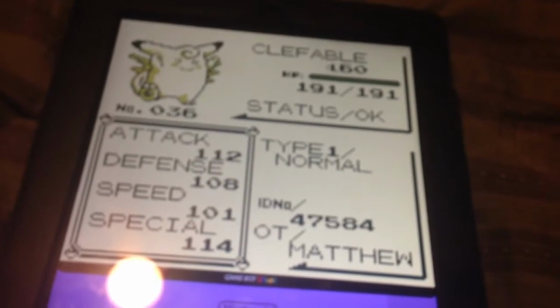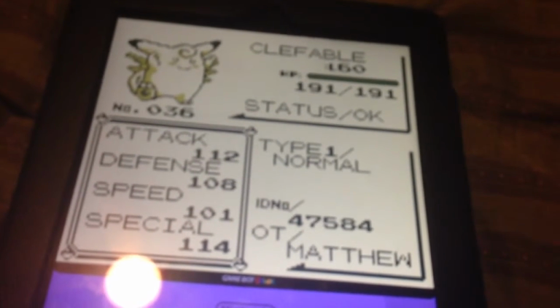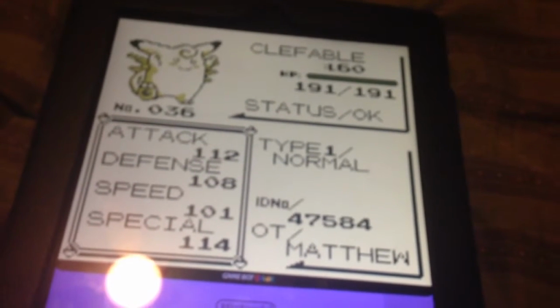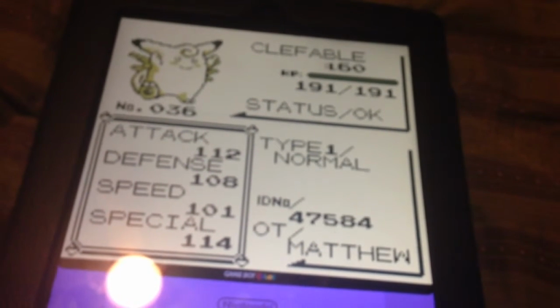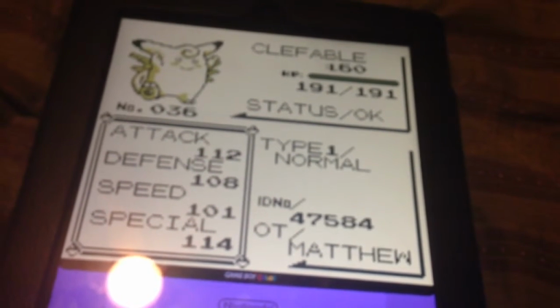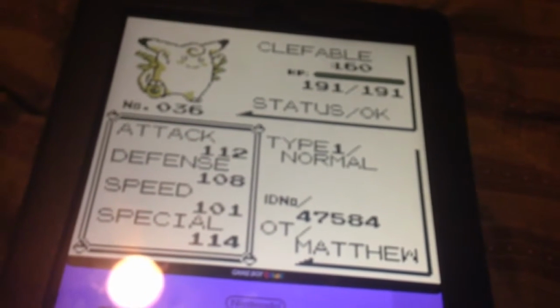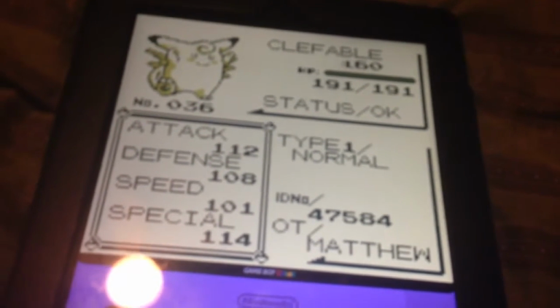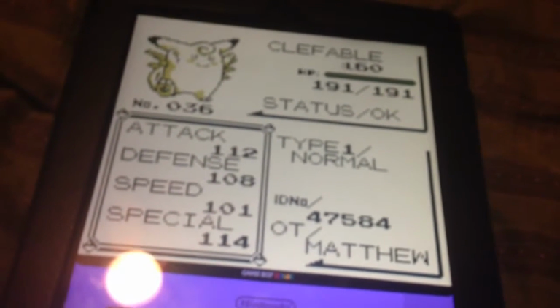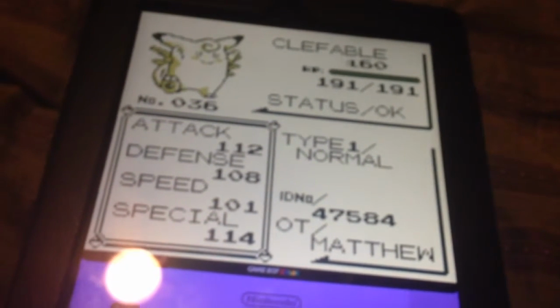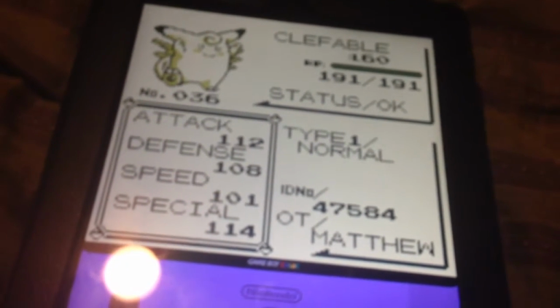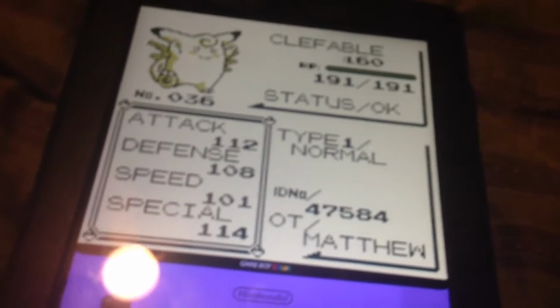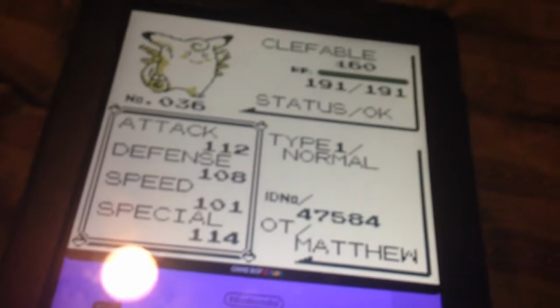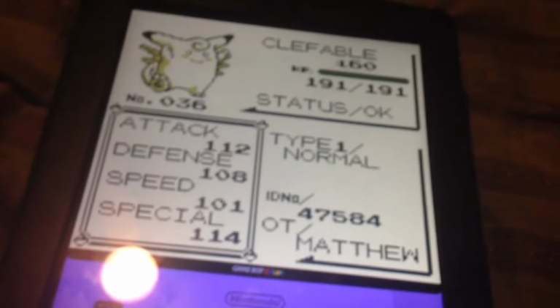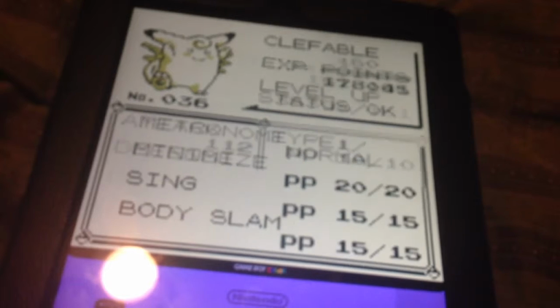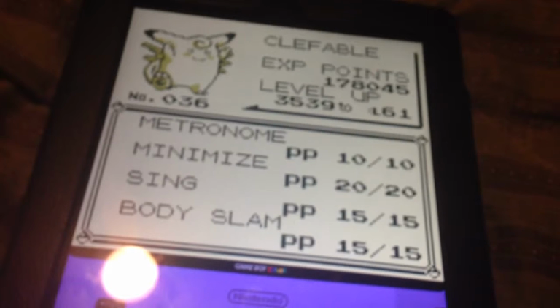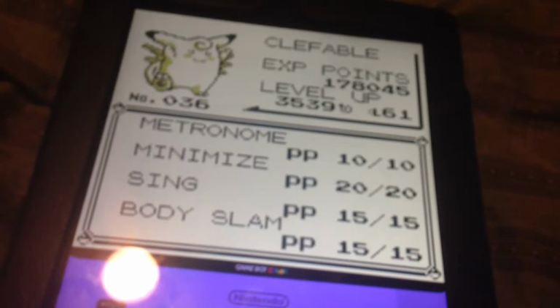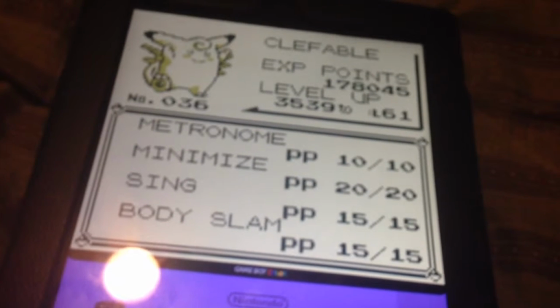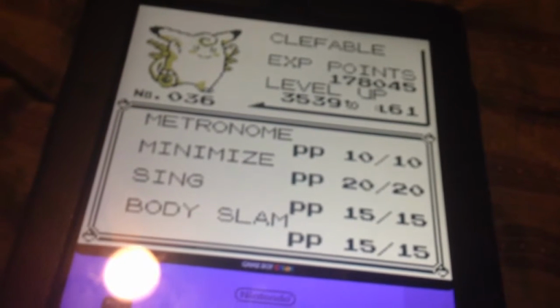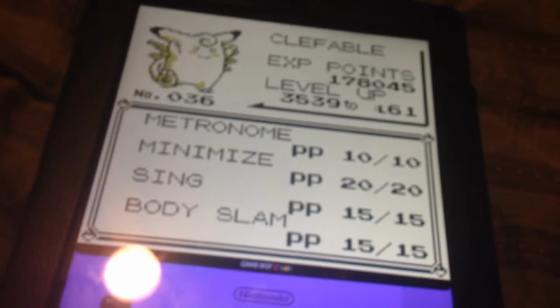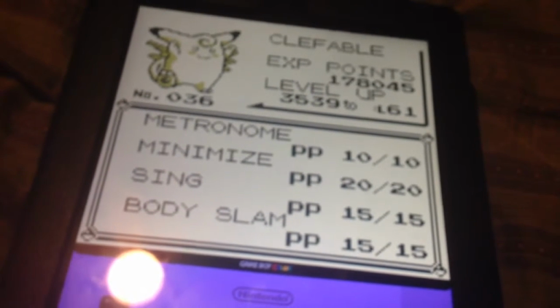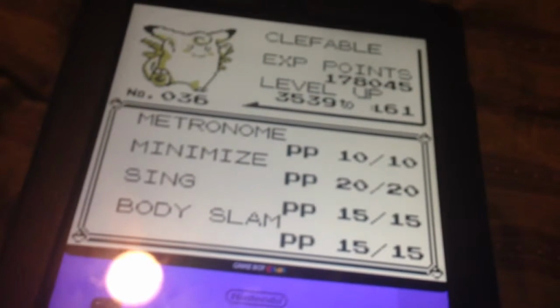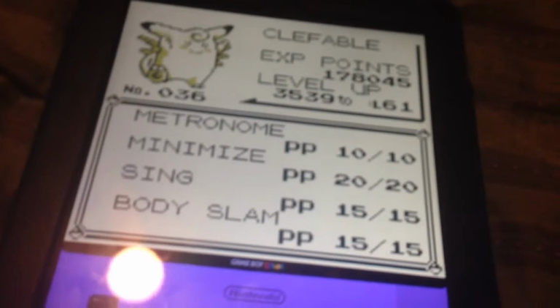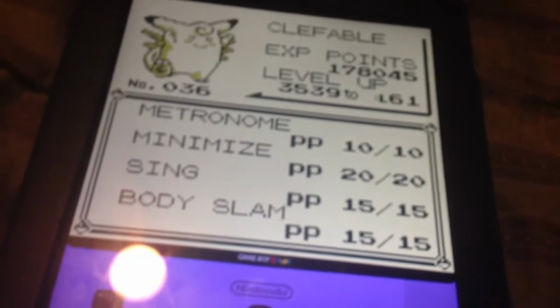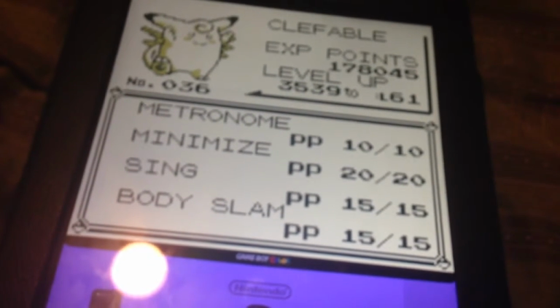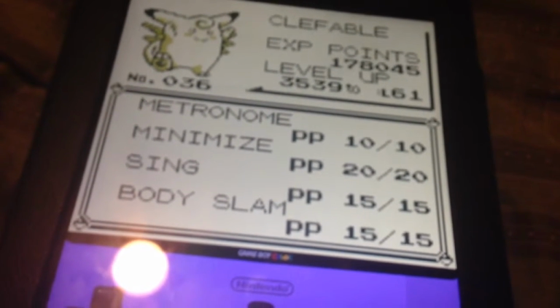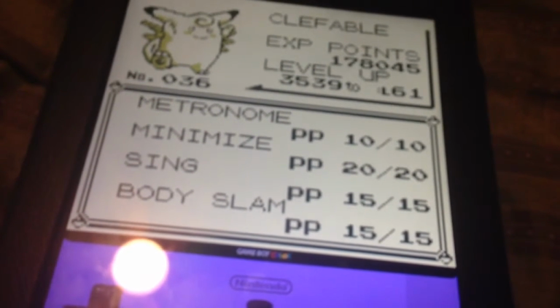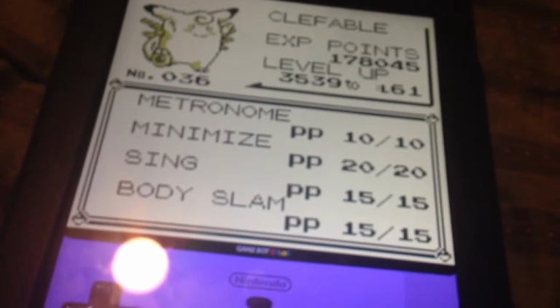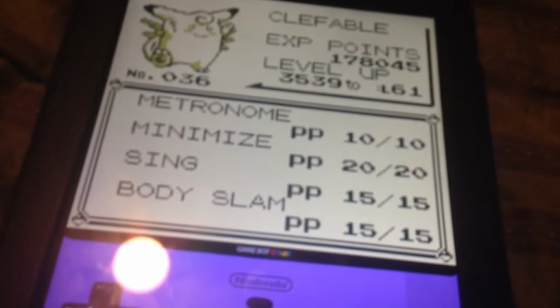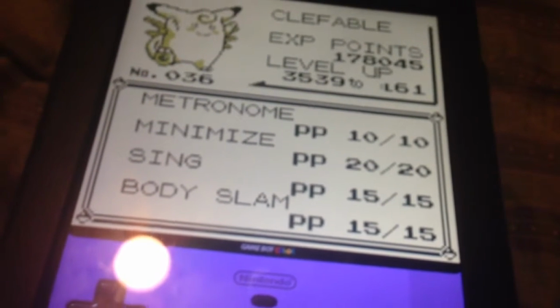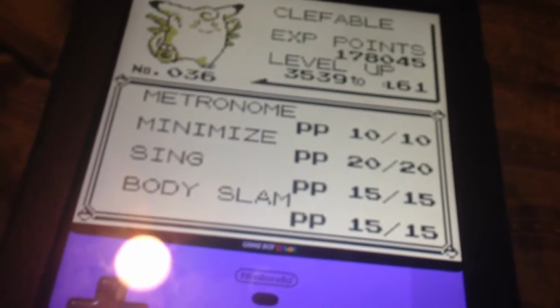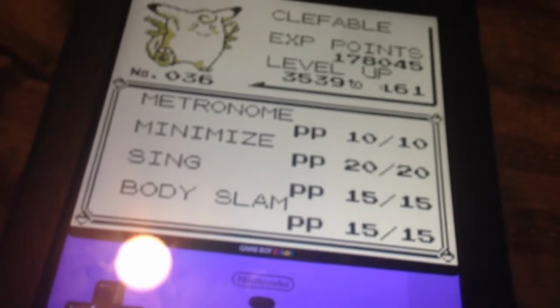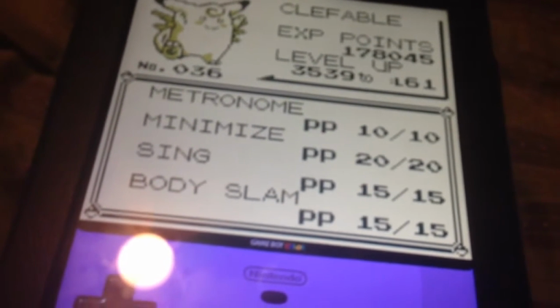Clefable, level 60. Normal type. With Metronome, Minimize, Sing, and Body Slam.